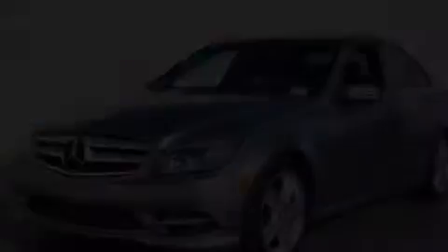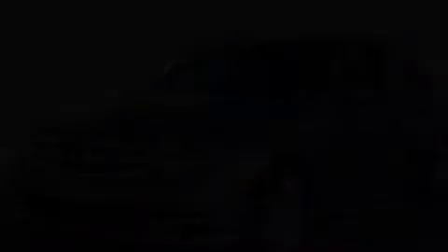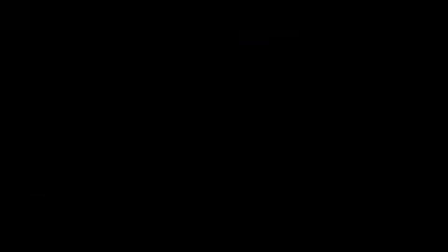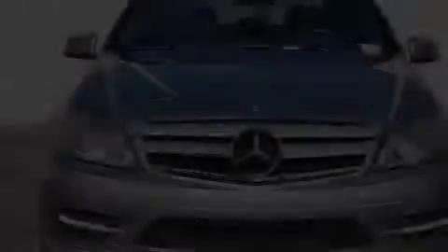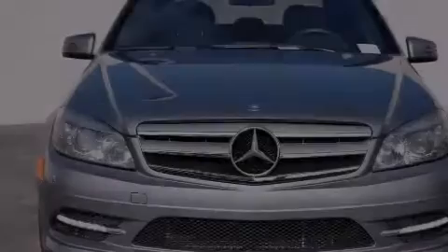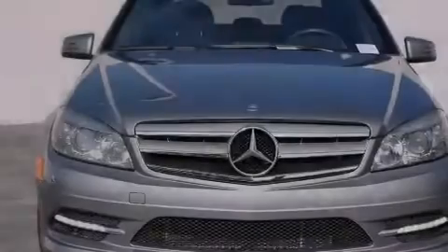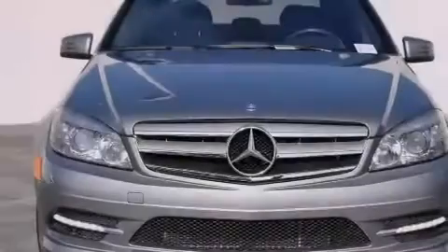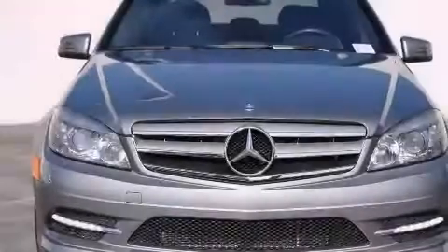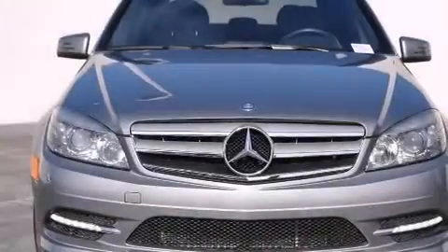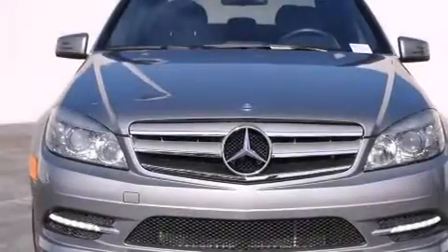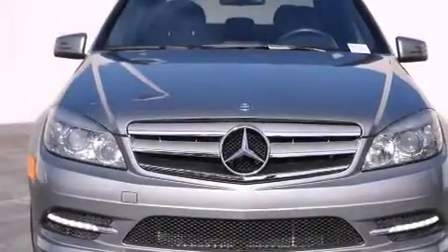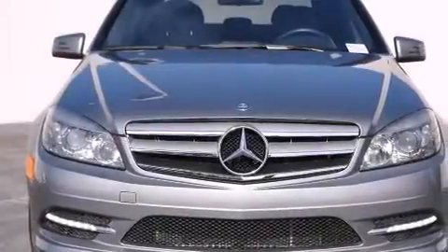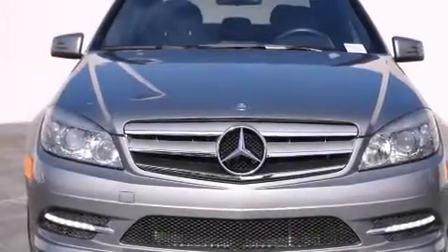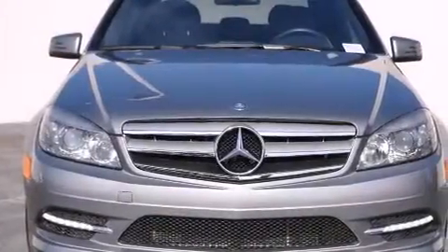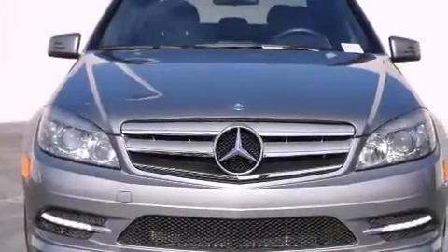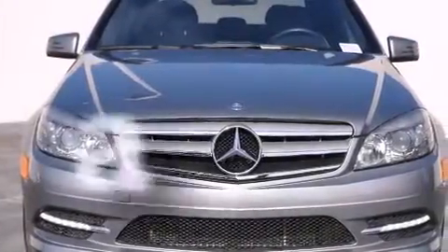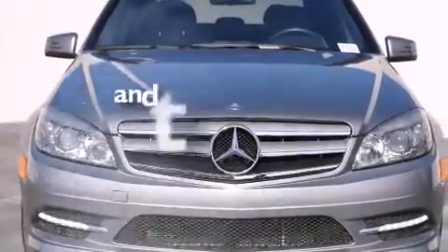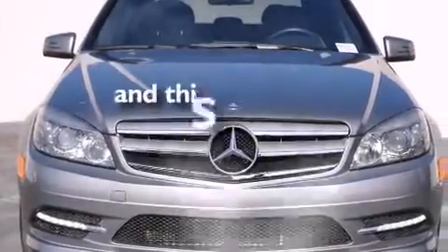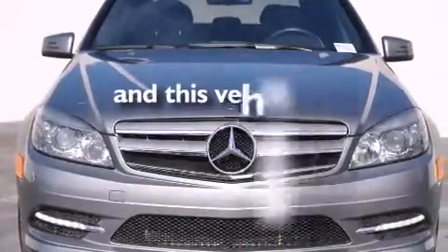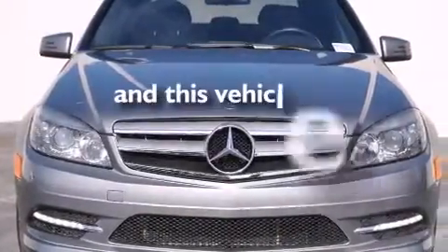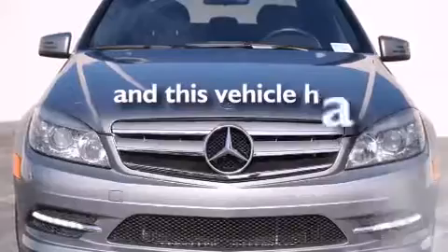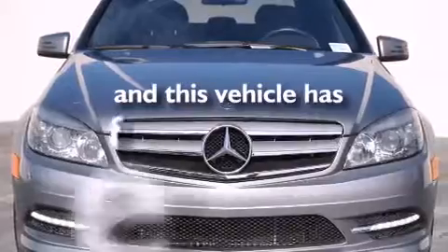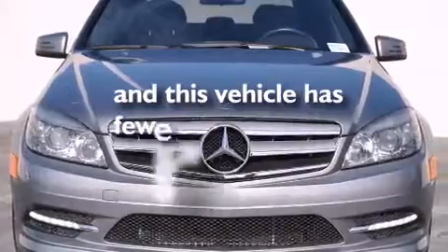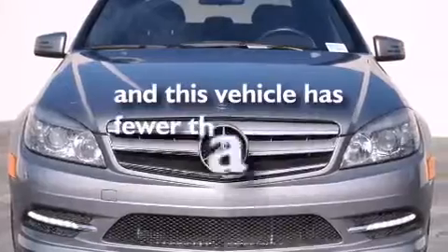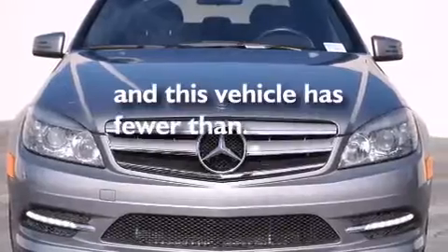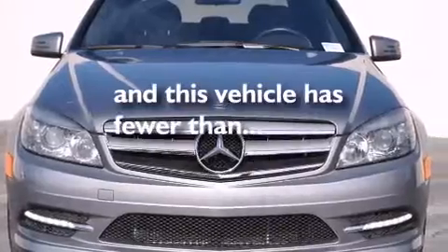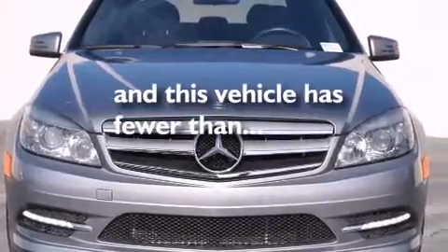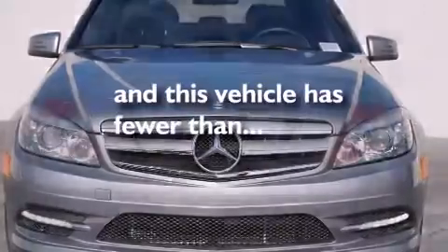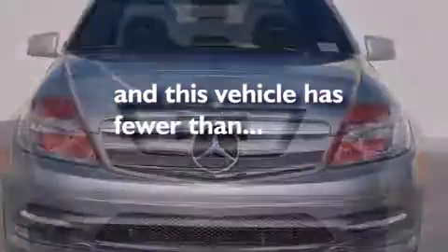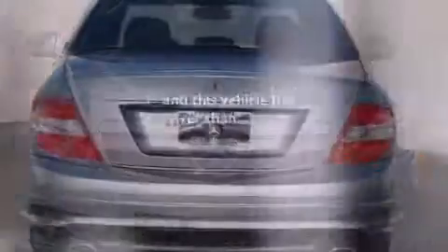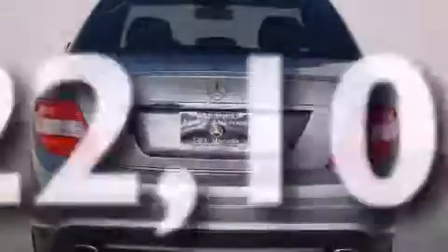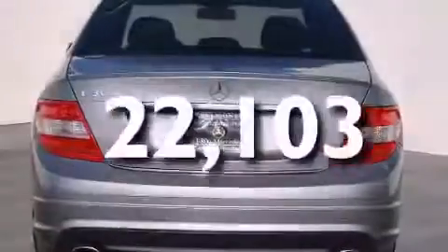It also includes a keyless entry system, and this vehicle has fewer than 23,000 miles on the odometer.